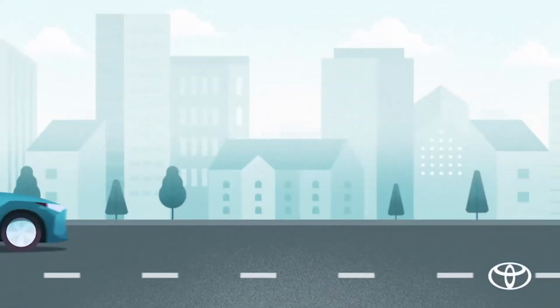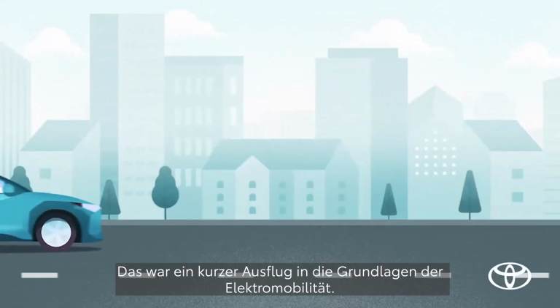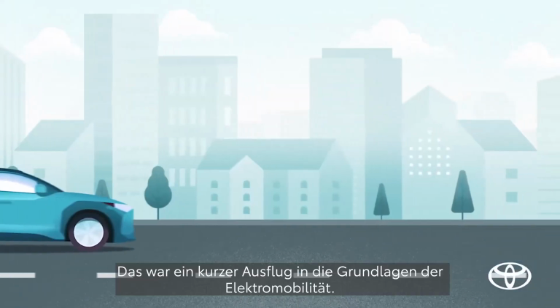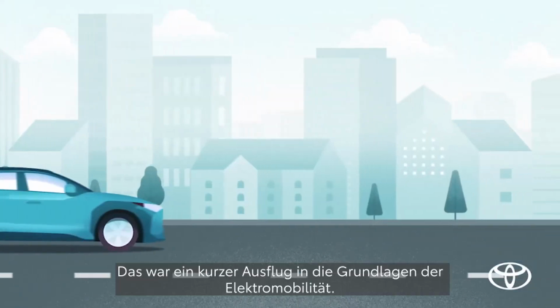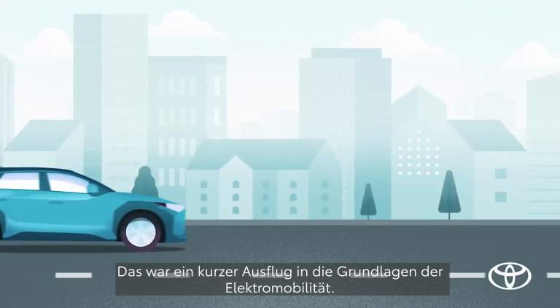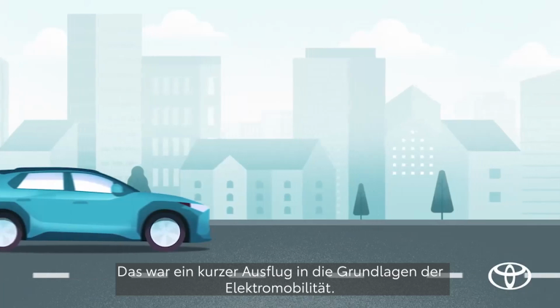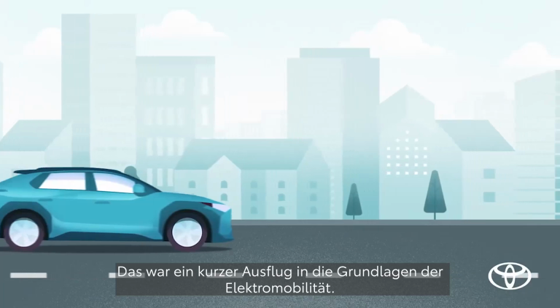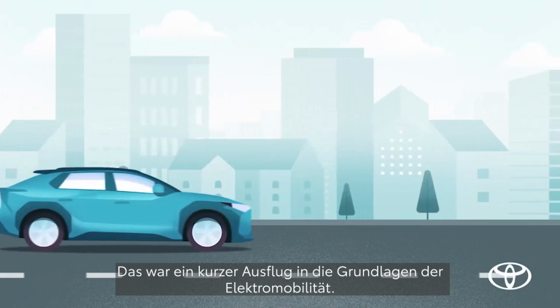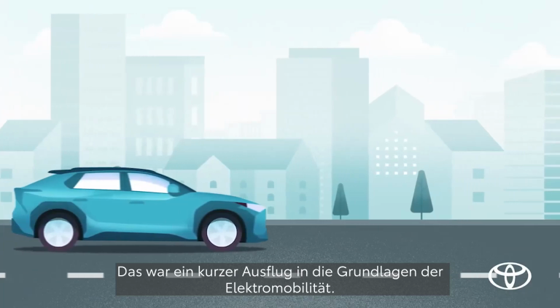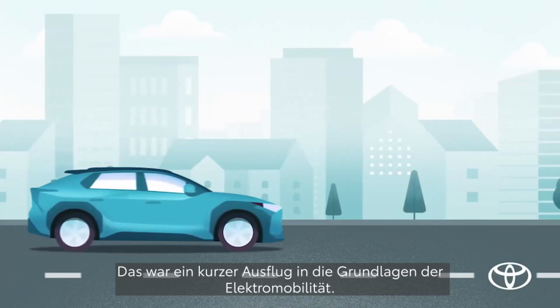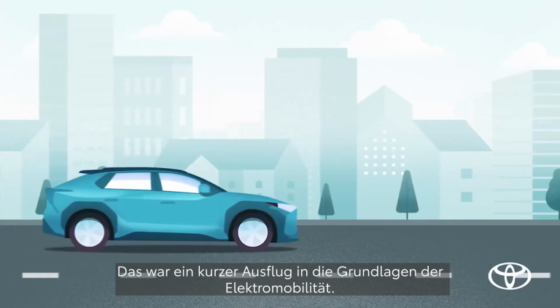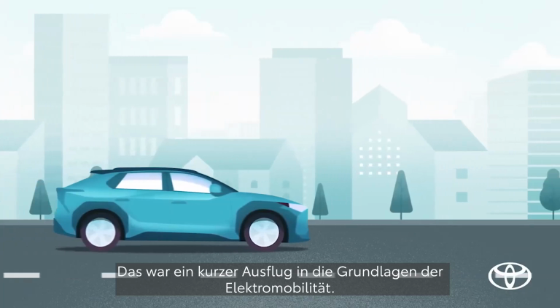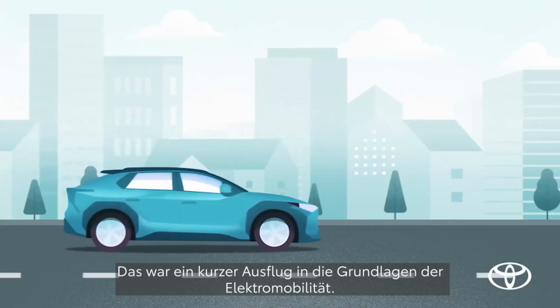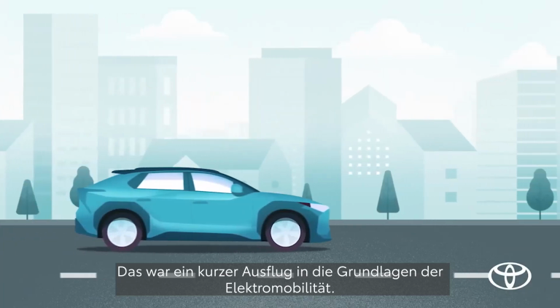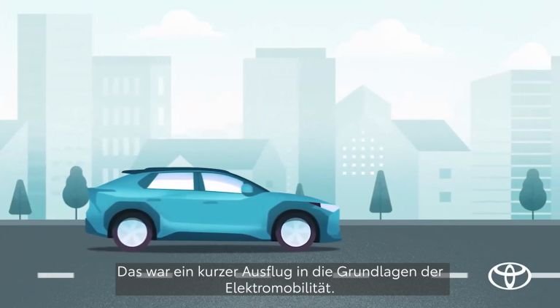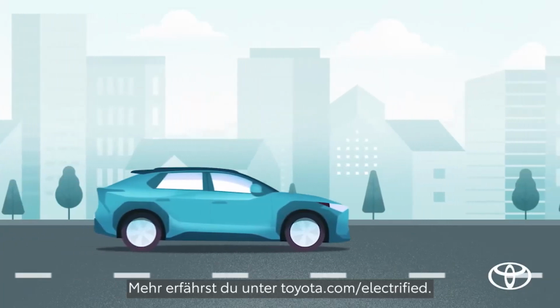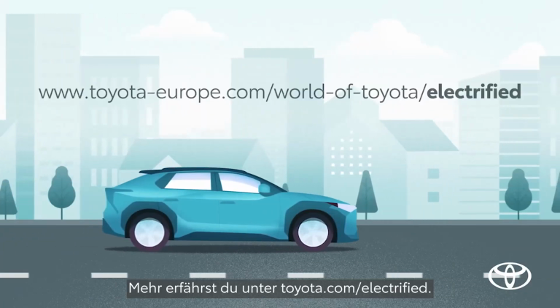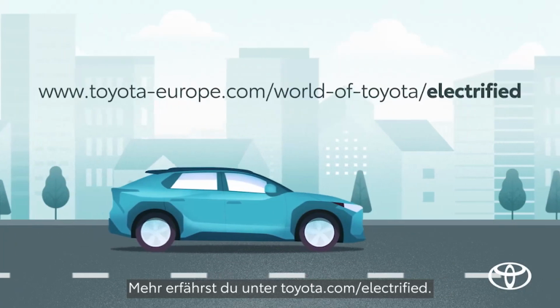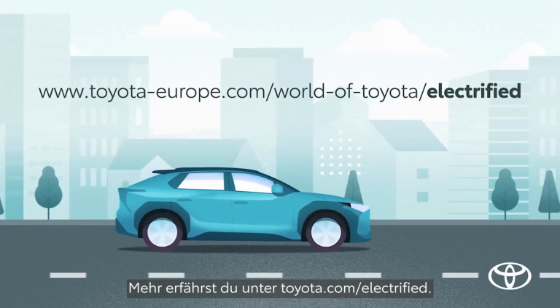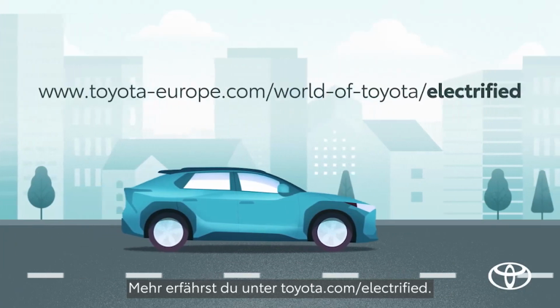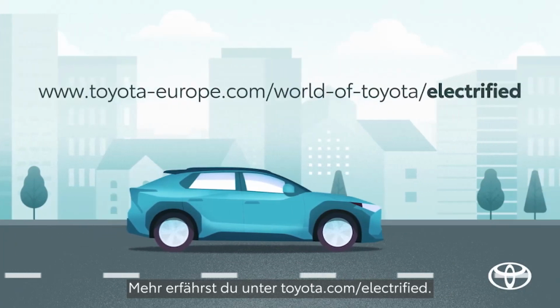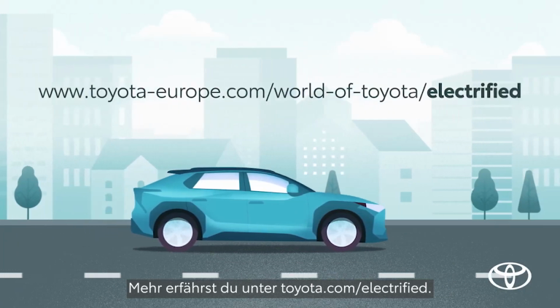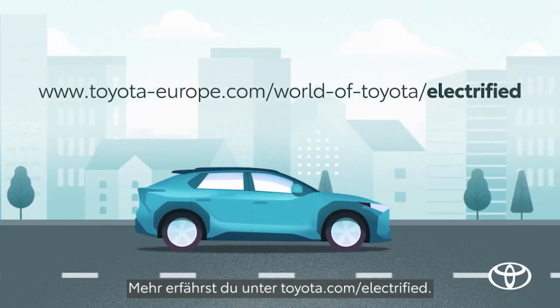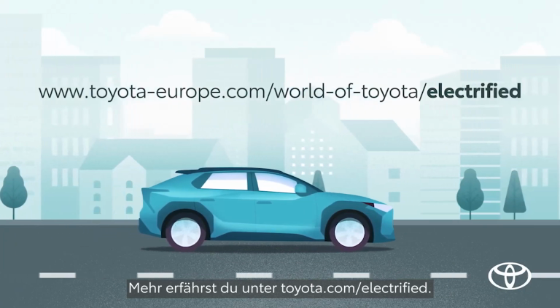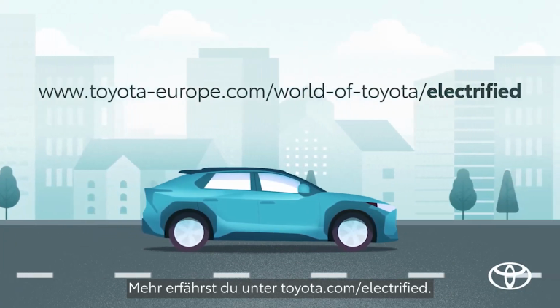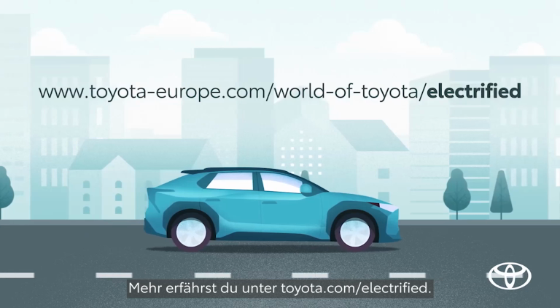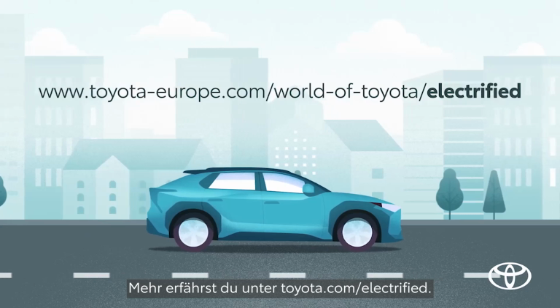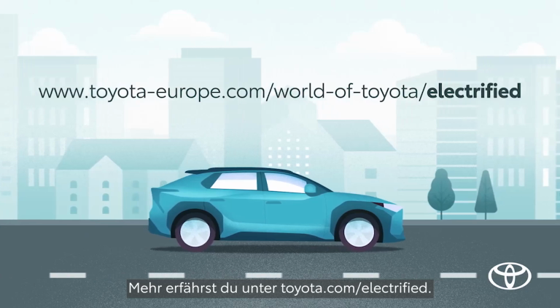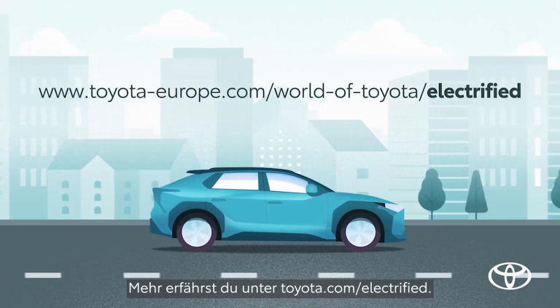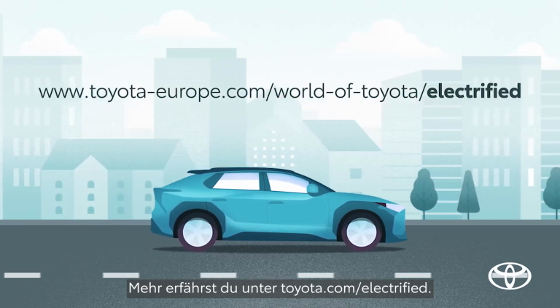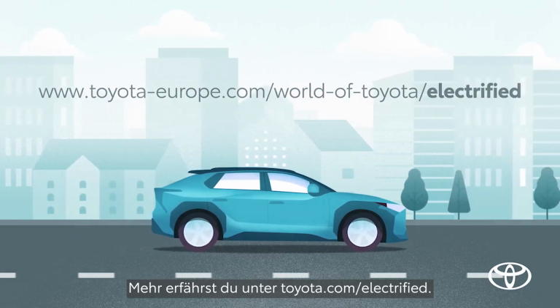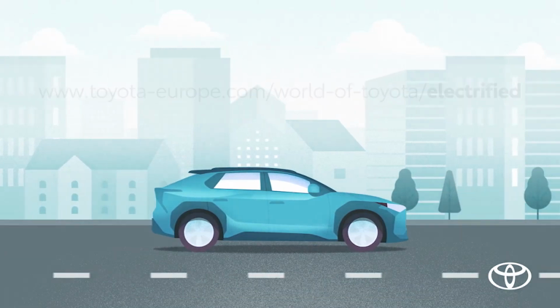So that's a quick dive into some electricity basics. To learn more, visit toyotaeurope.com.